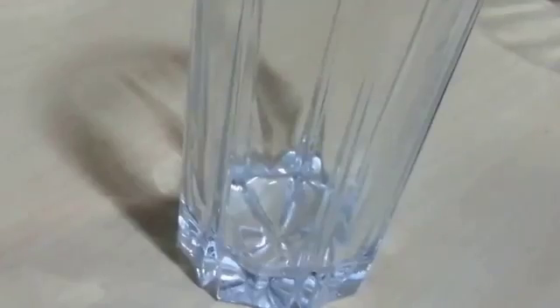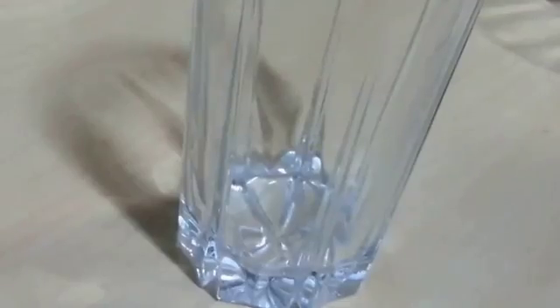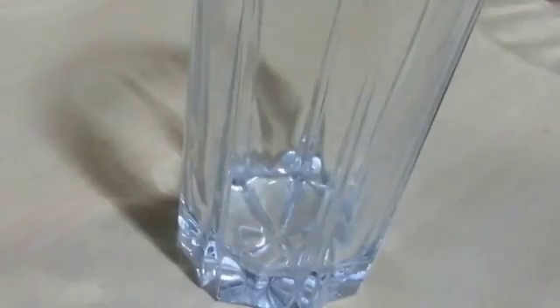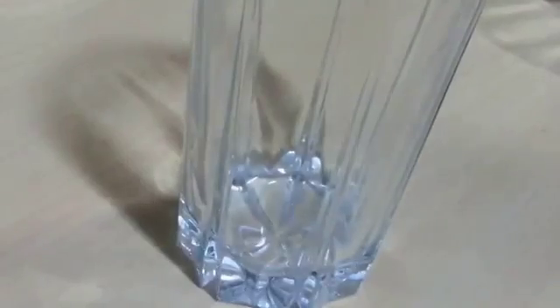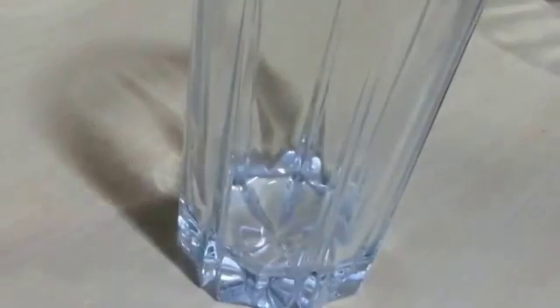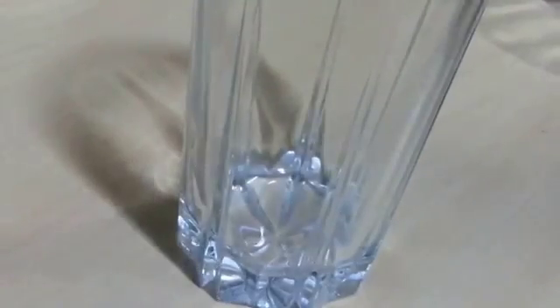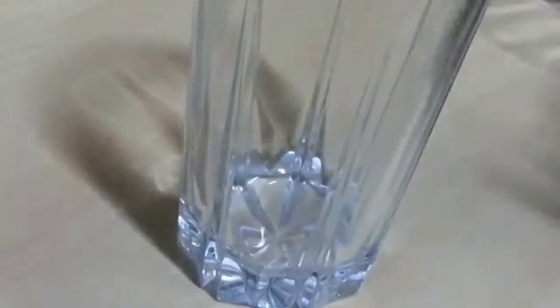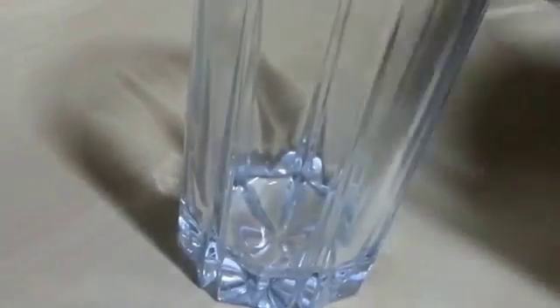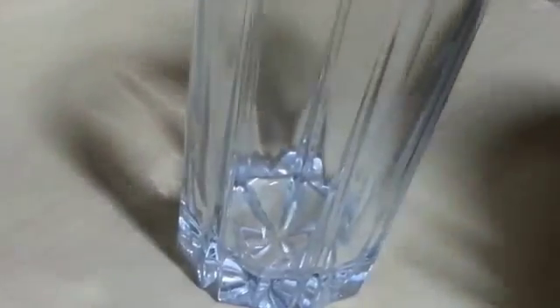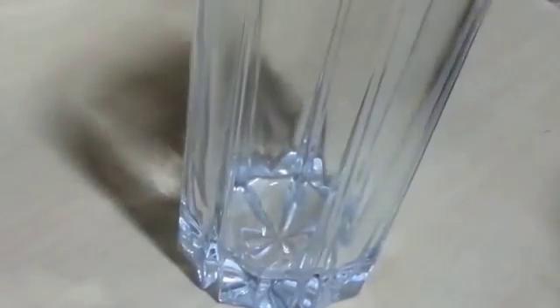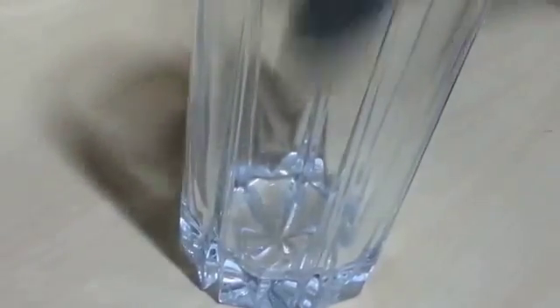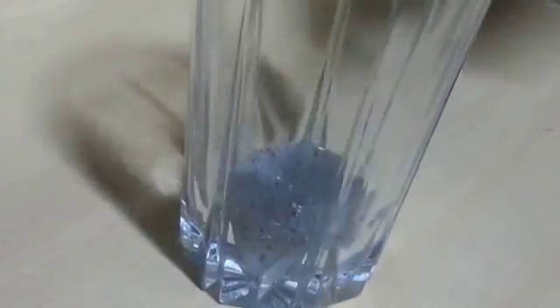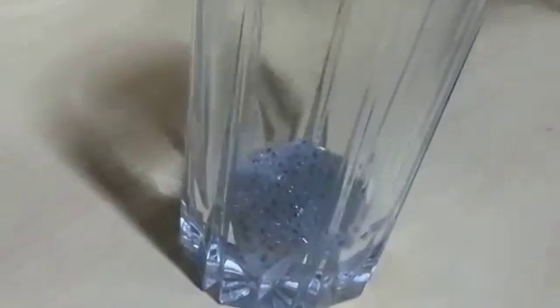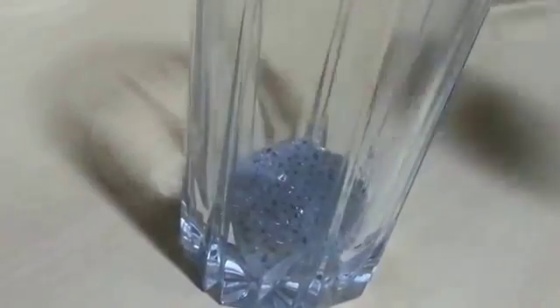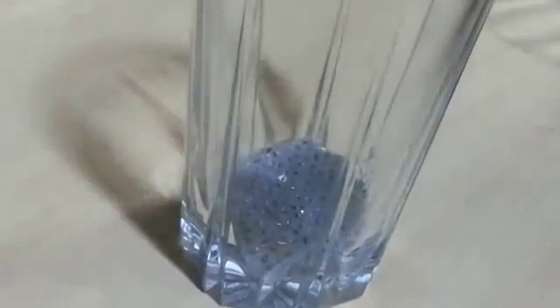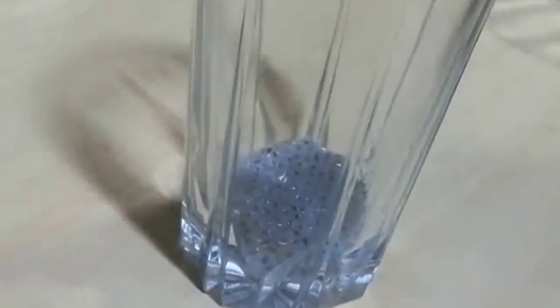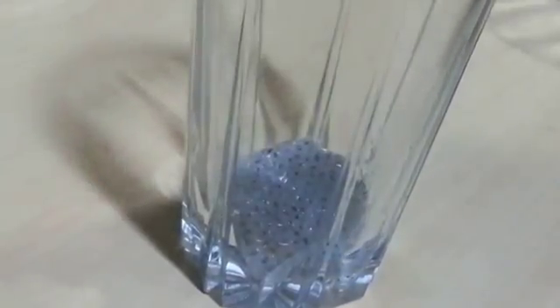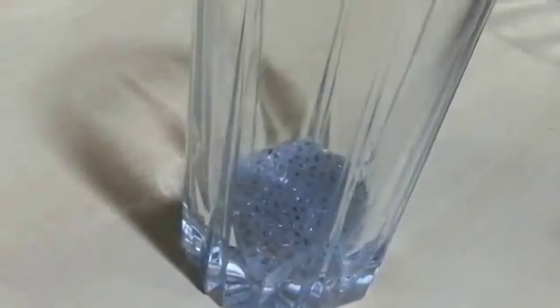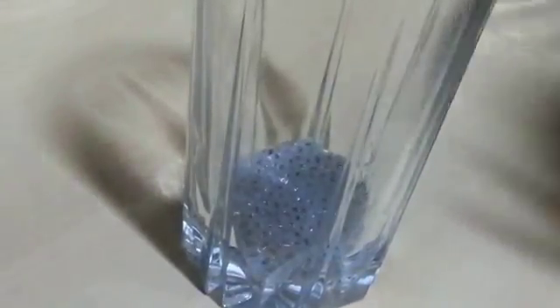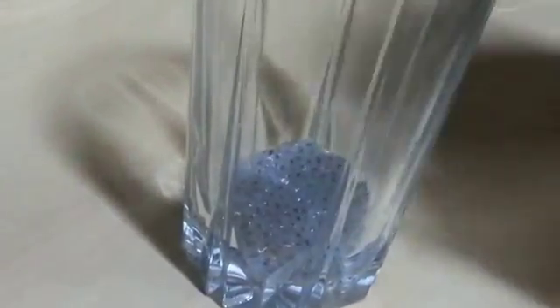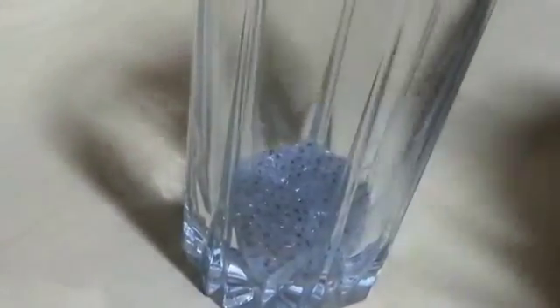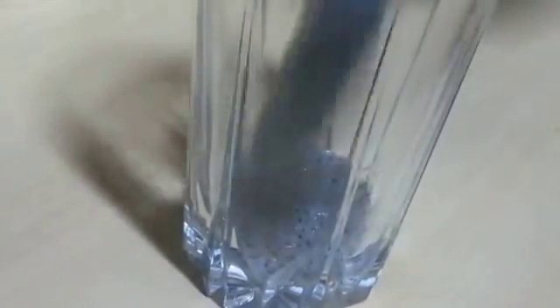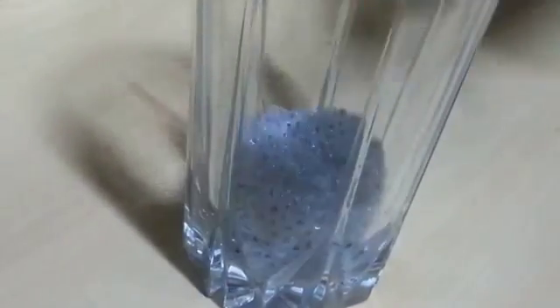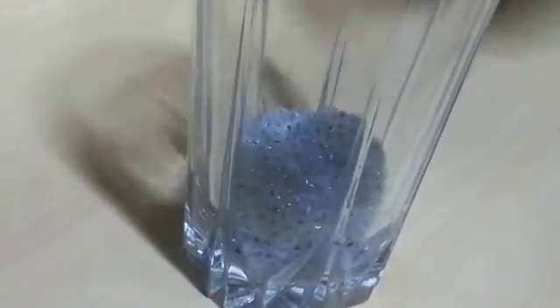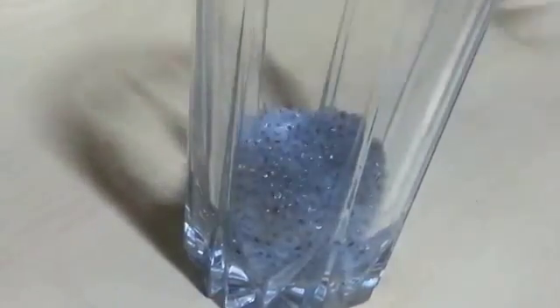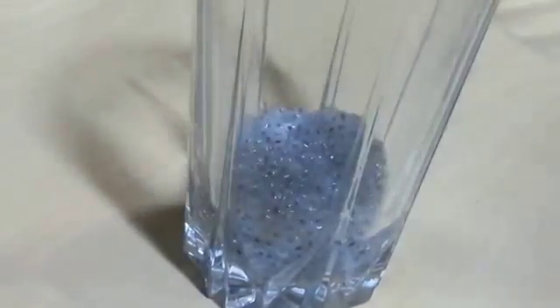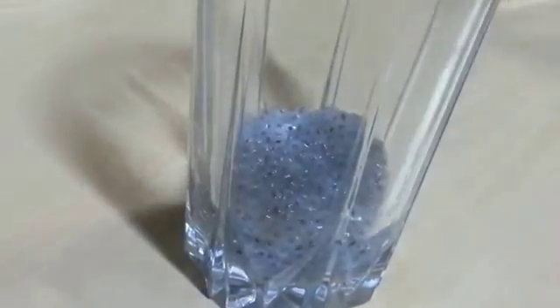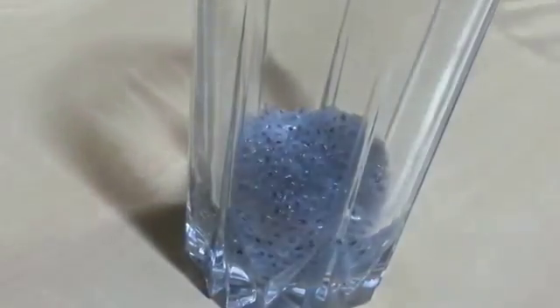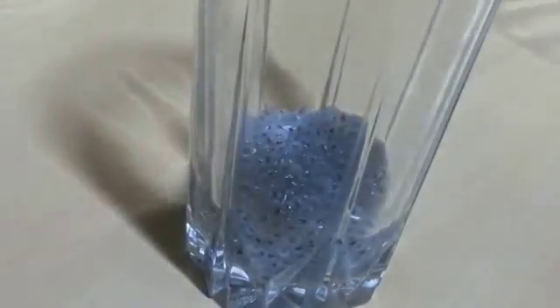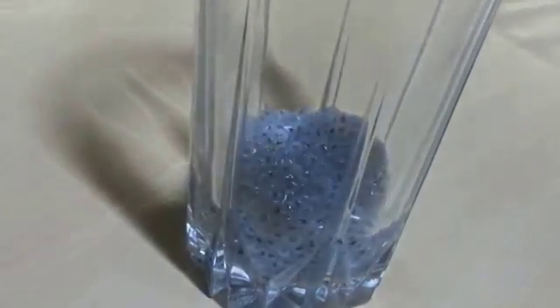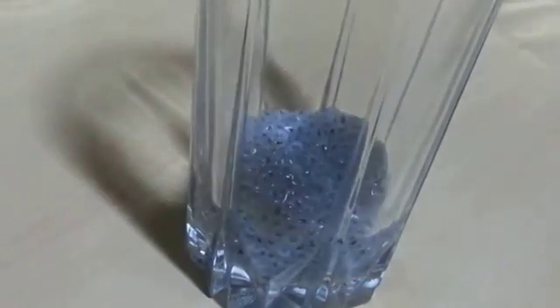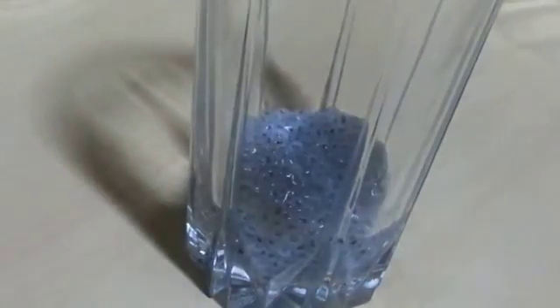So we will start. Firstly we are going to start with the basil seeds at the bottom. It's really healthy, really cooling.